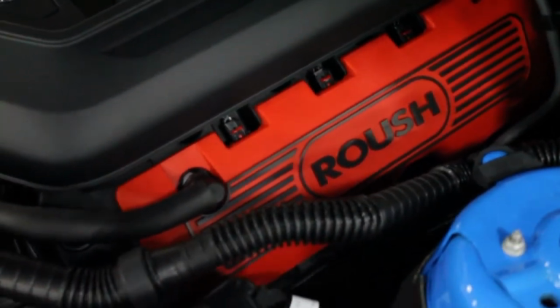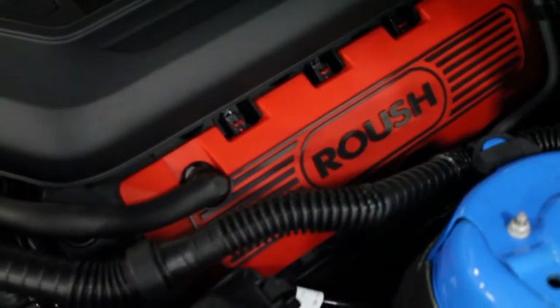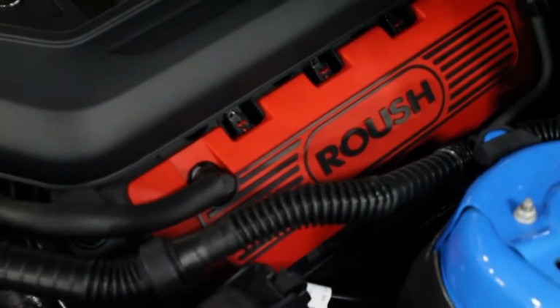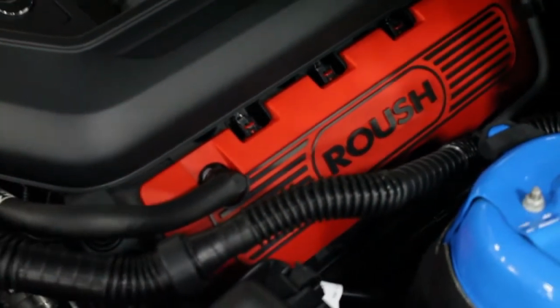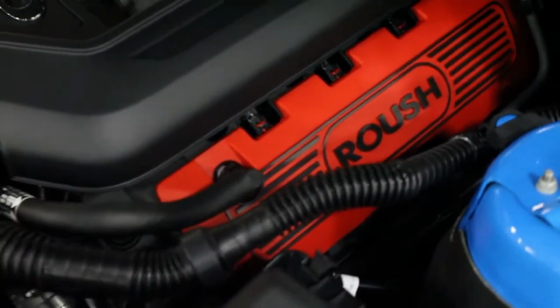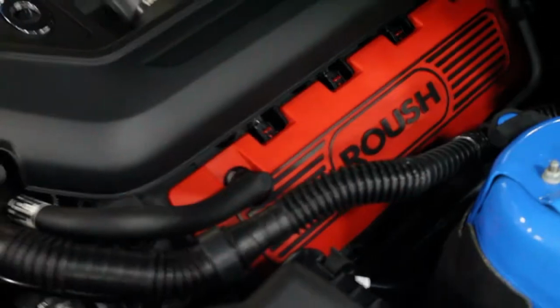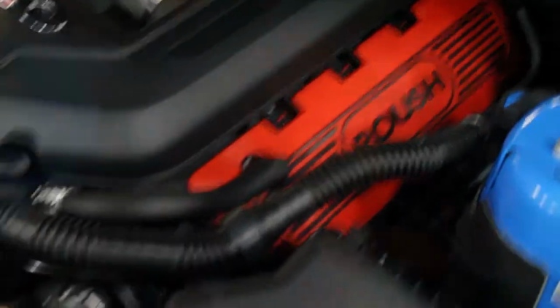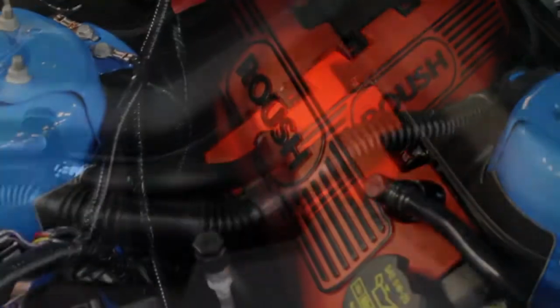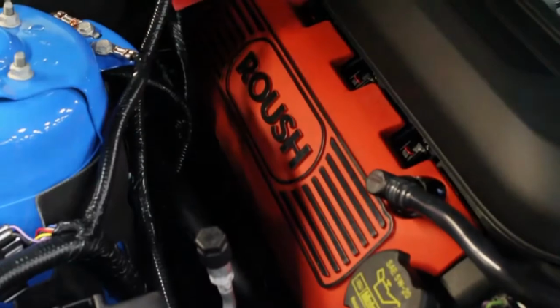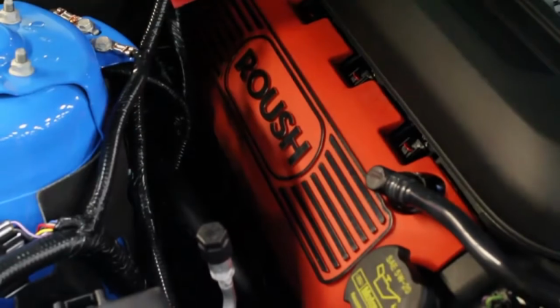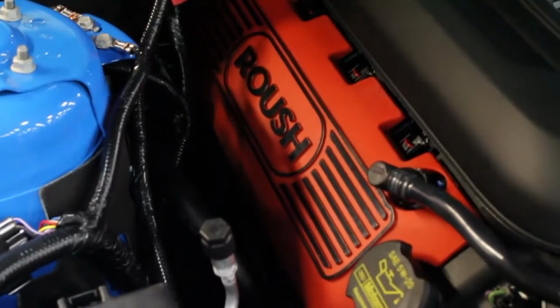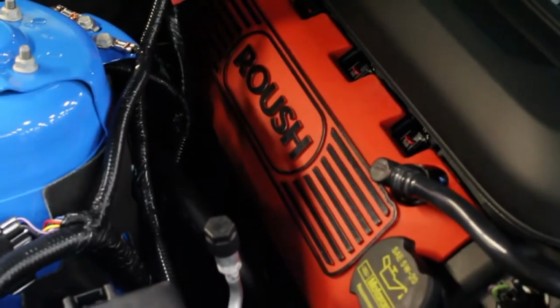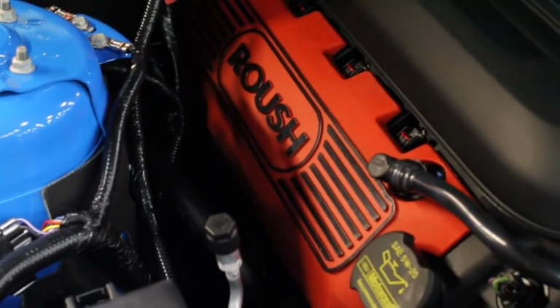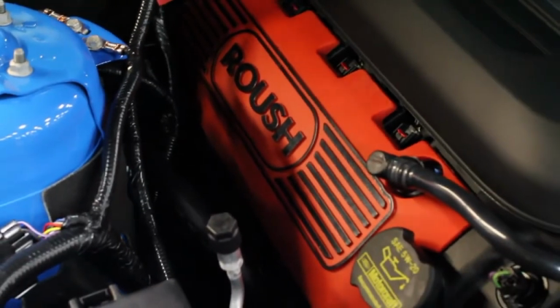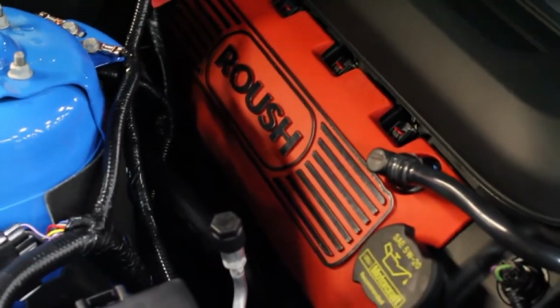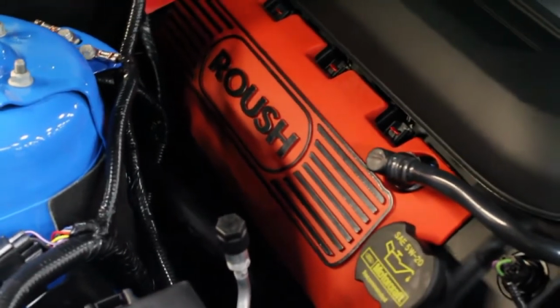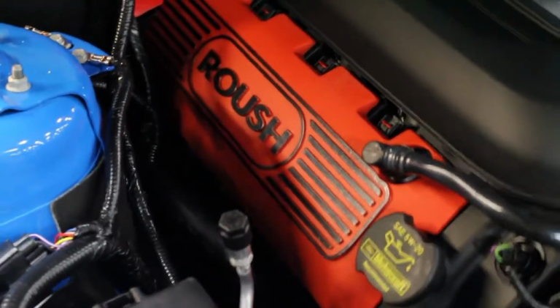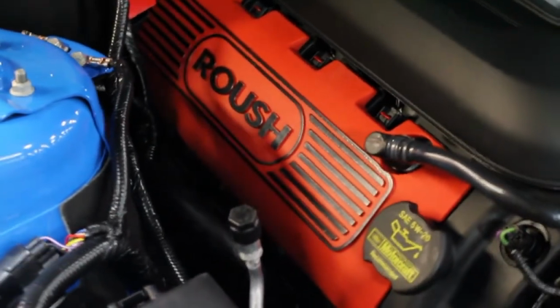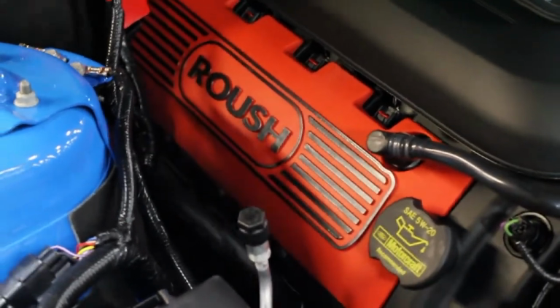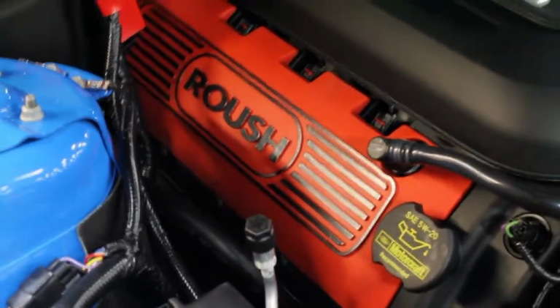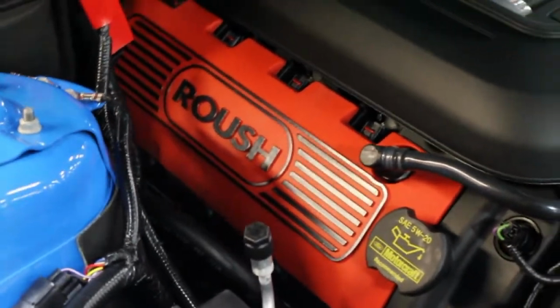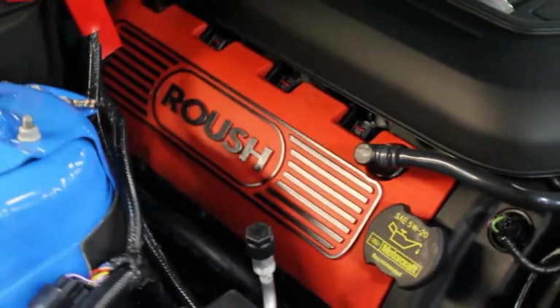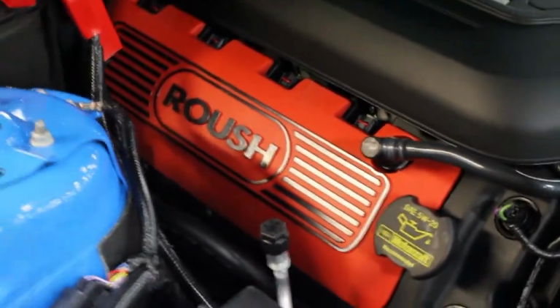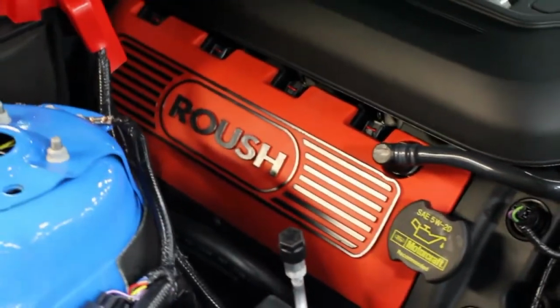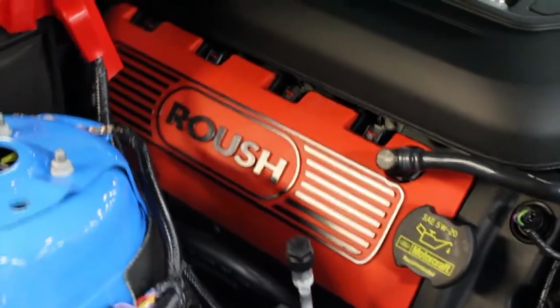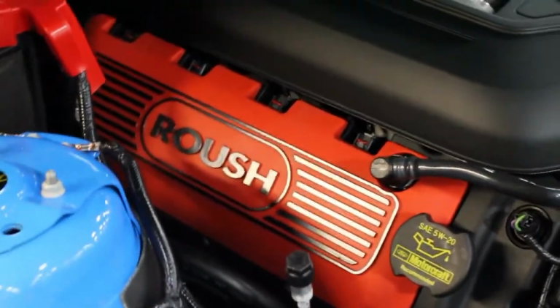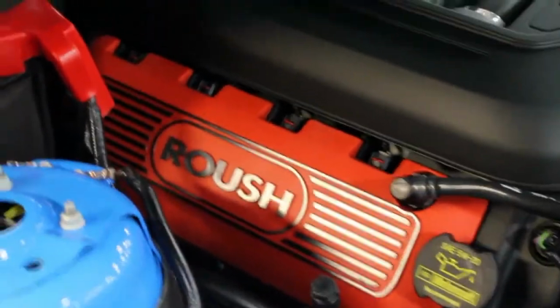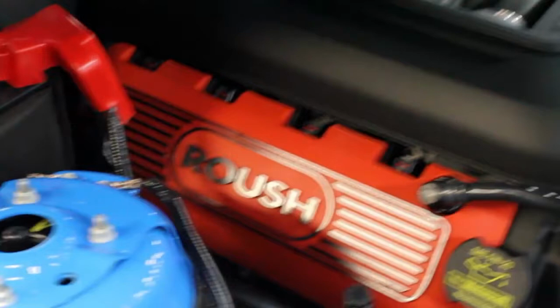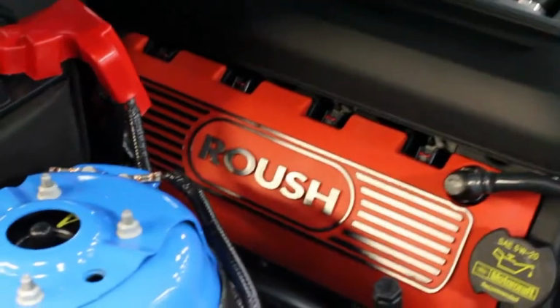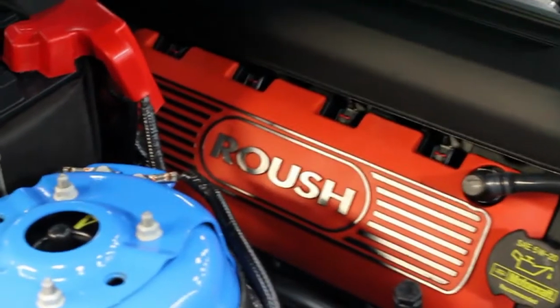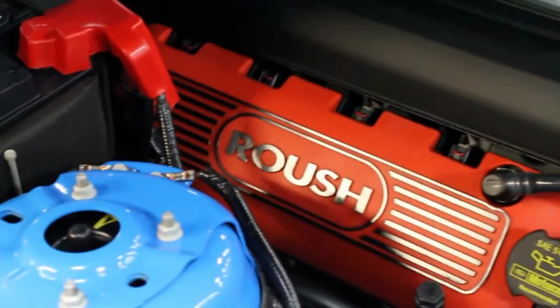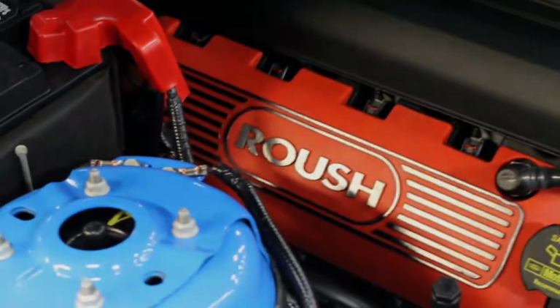The Roush Coil Covers easily install, and in less than 5 minutes you will be the envy of all the other Mustang enthusiasts at your local car meet.